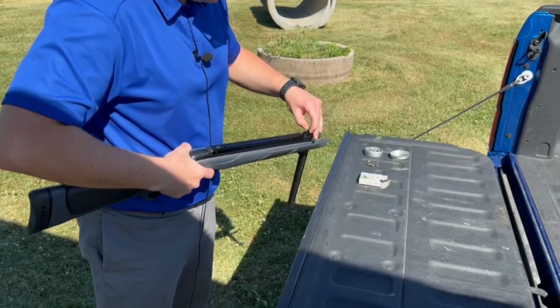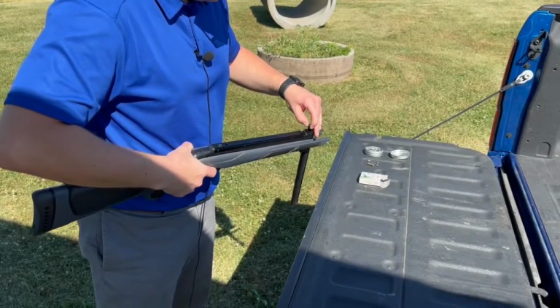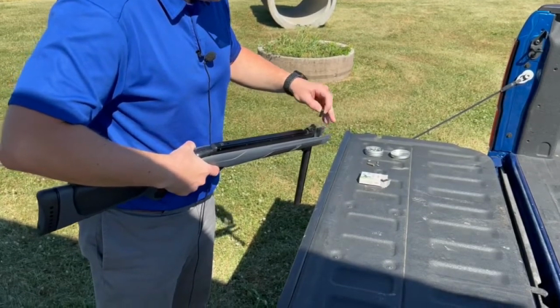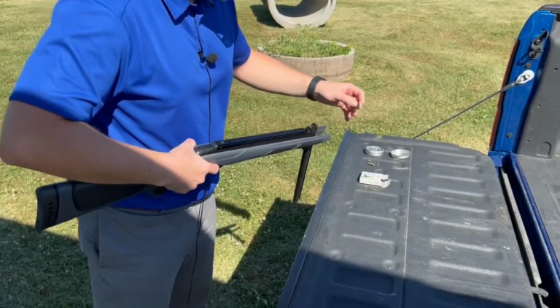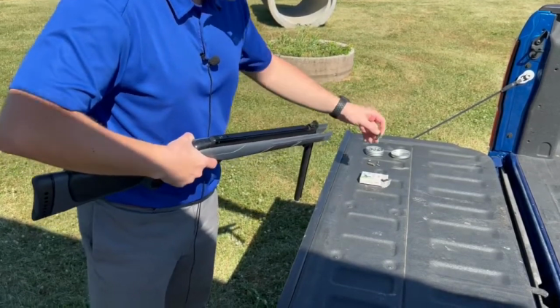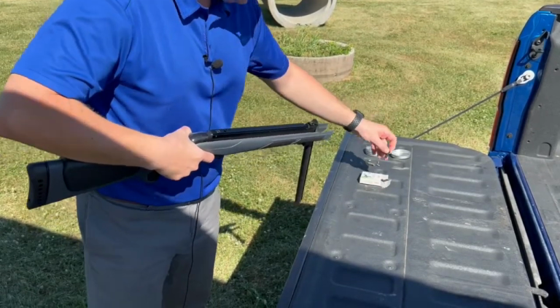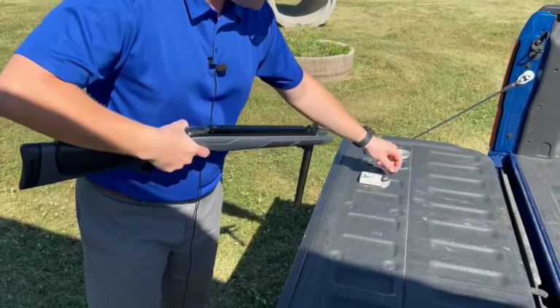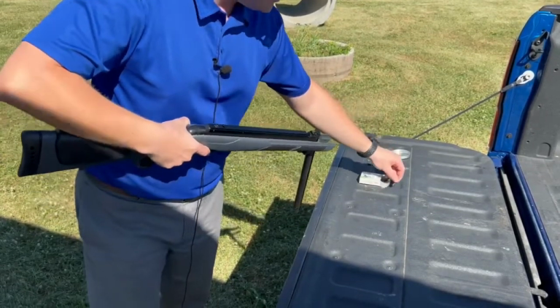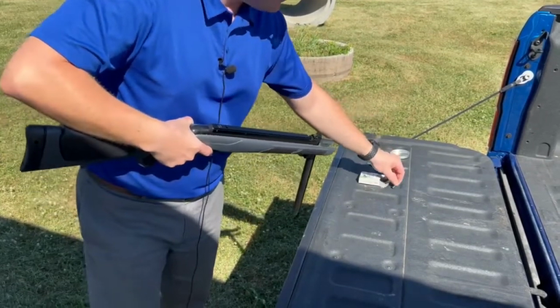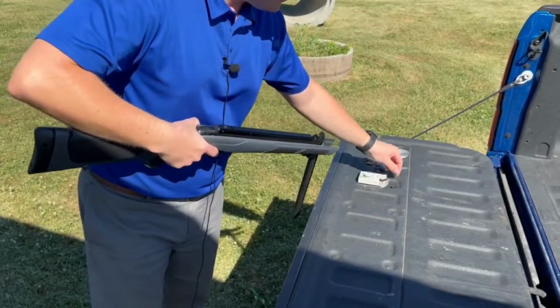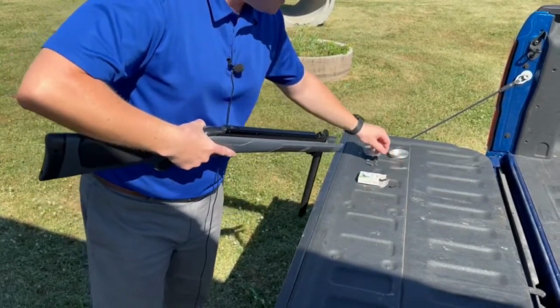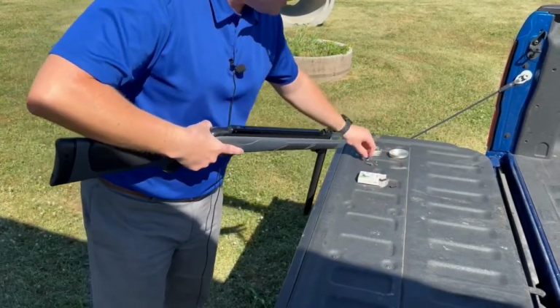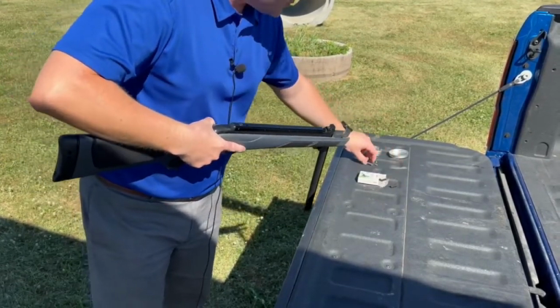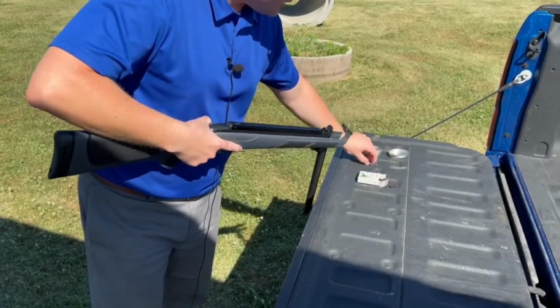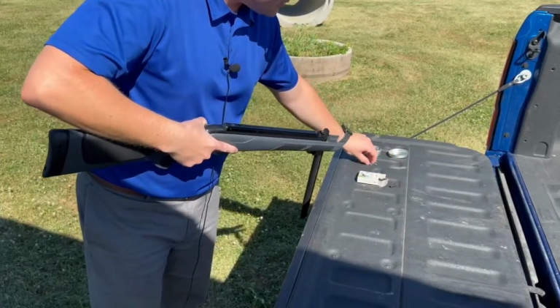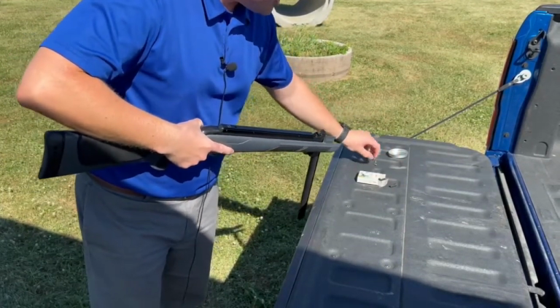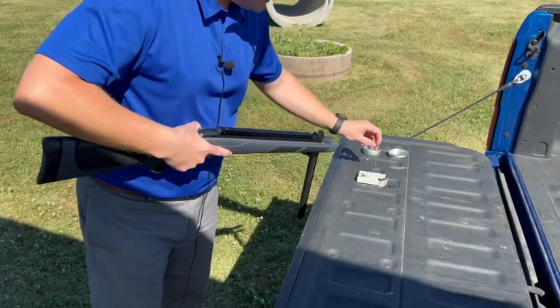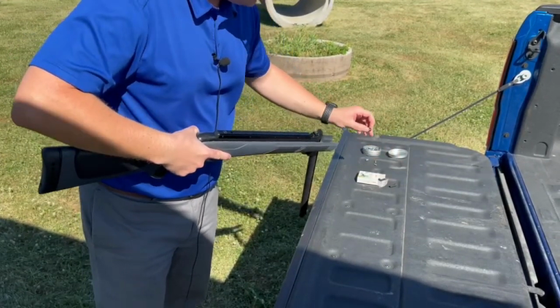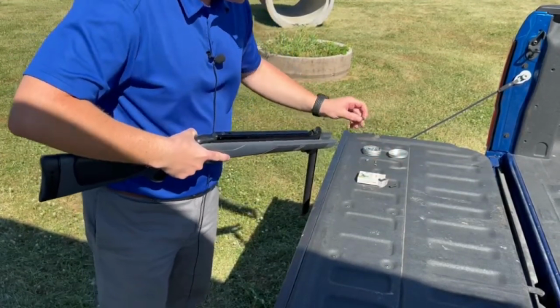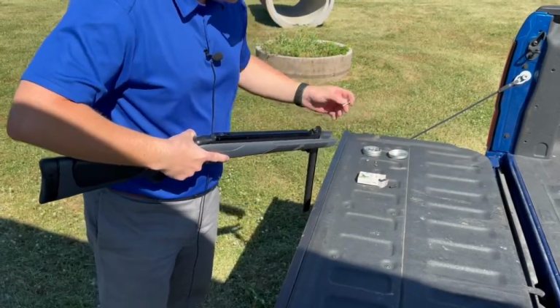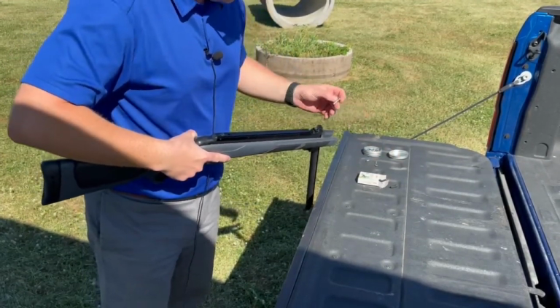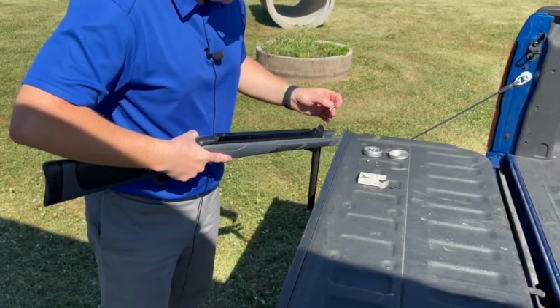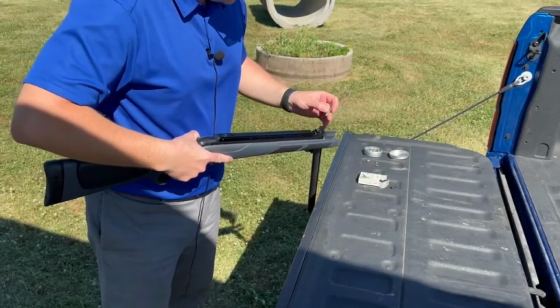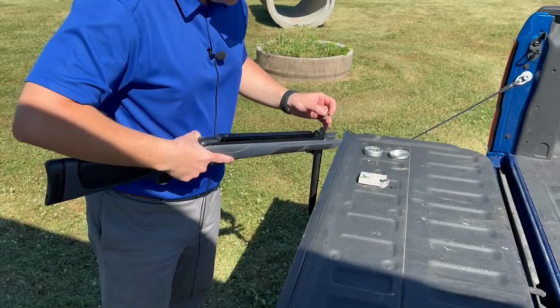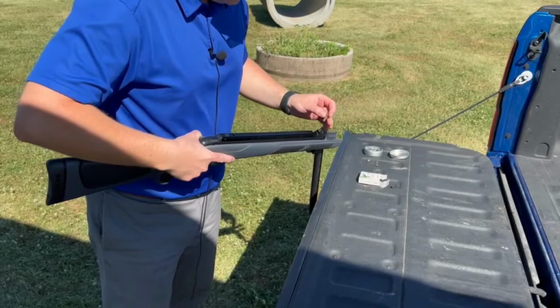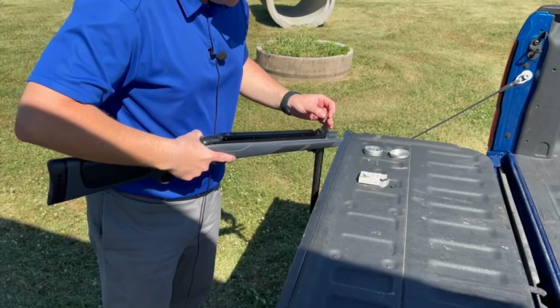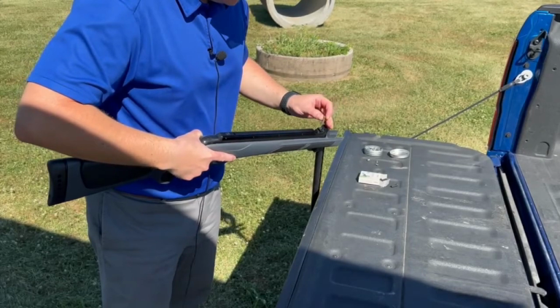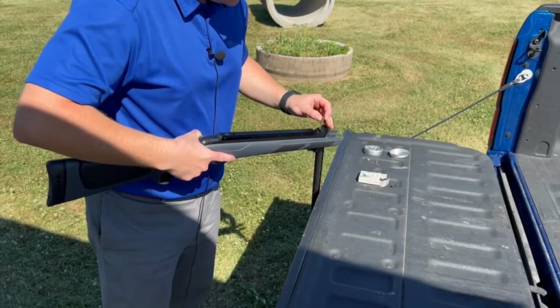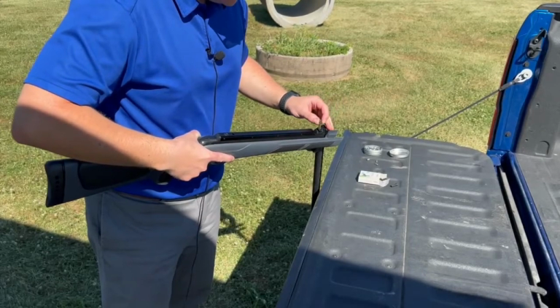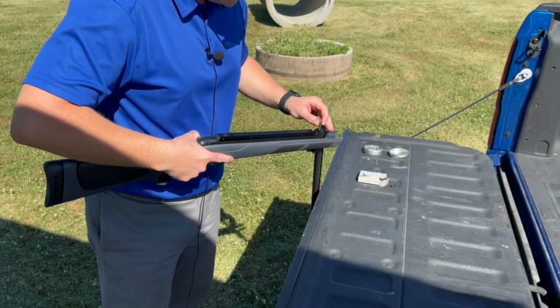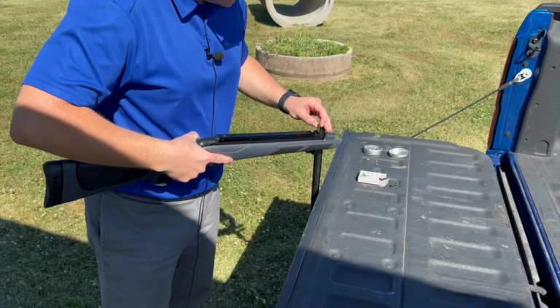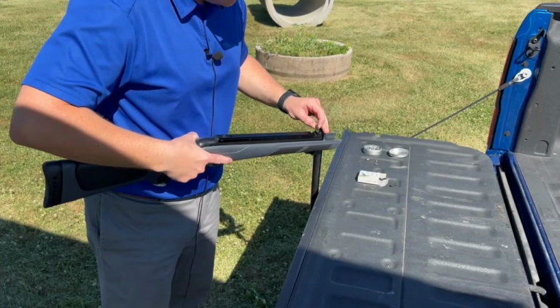Or you can shoot .22 caliber lead pellets with this adapter.